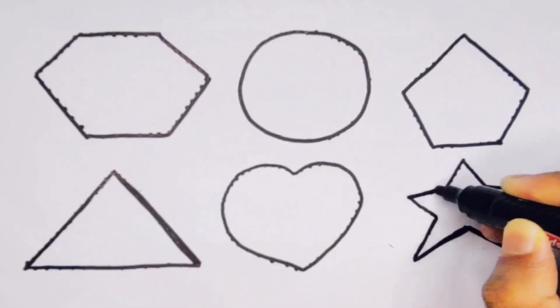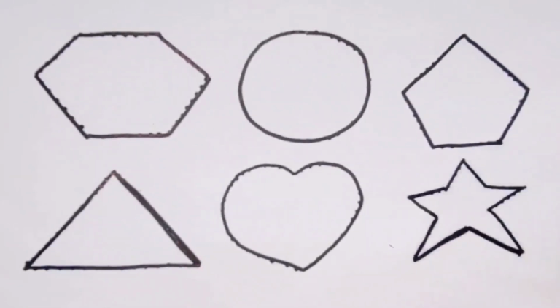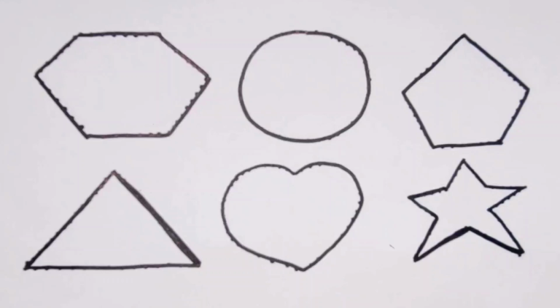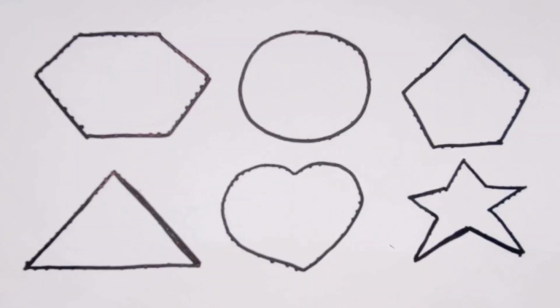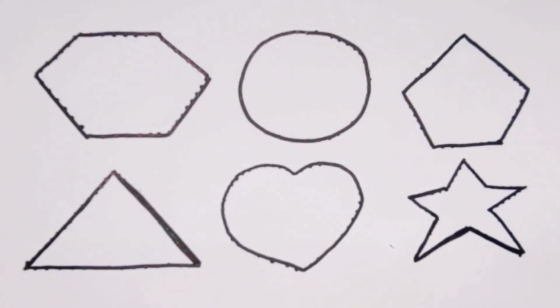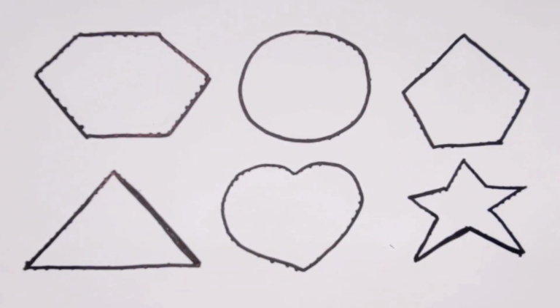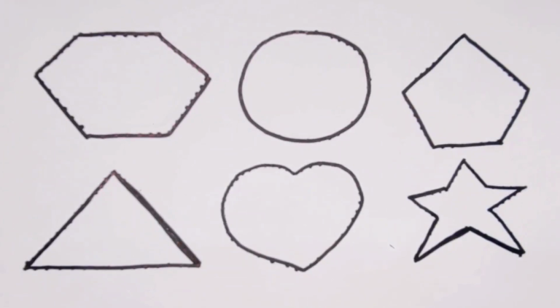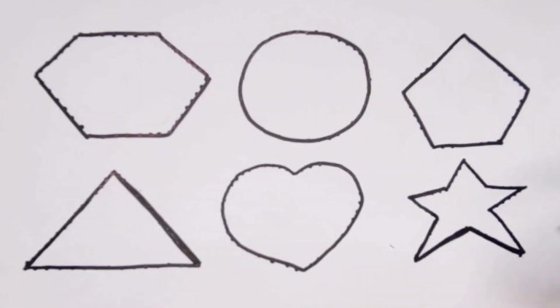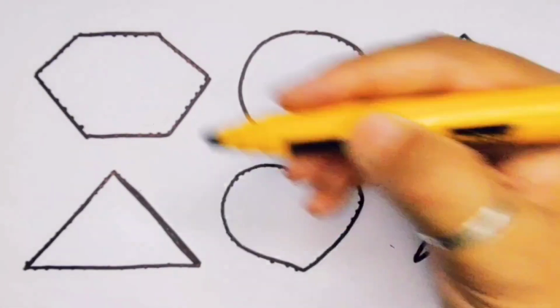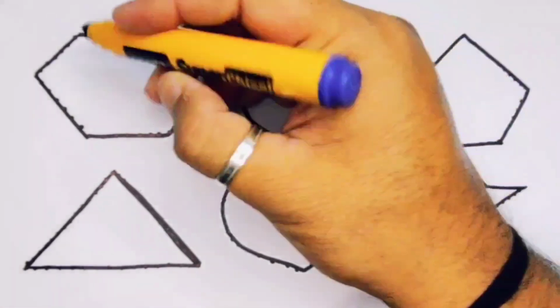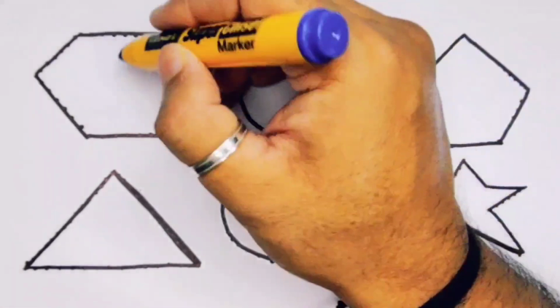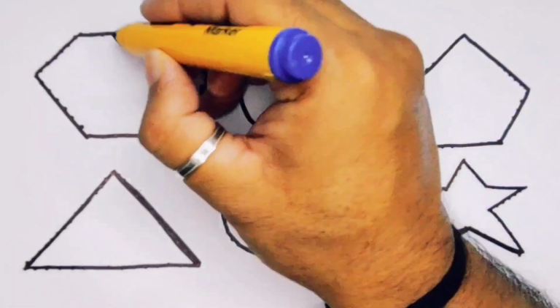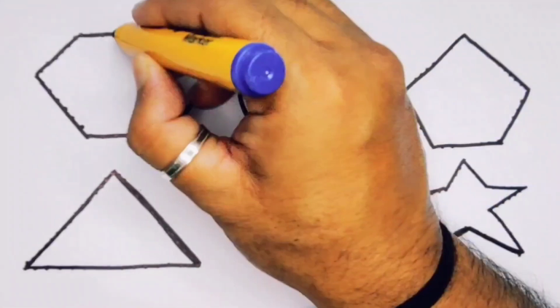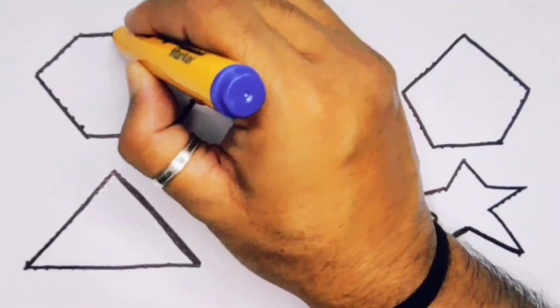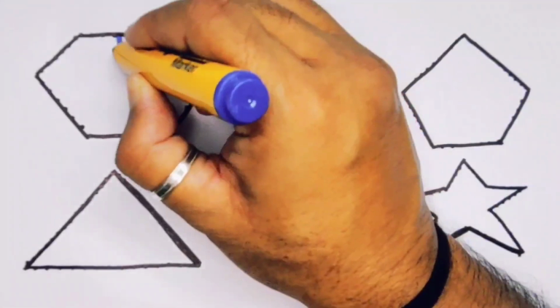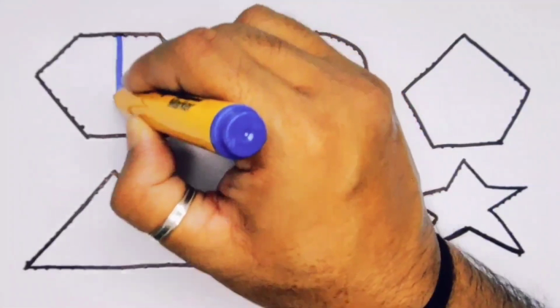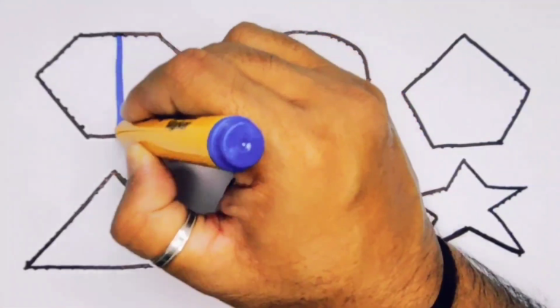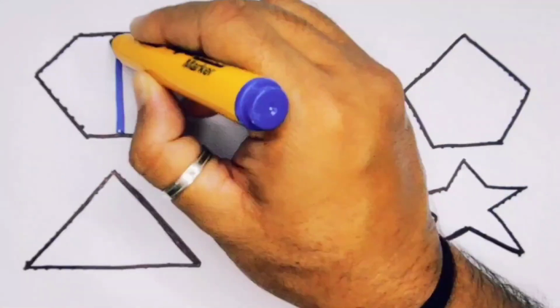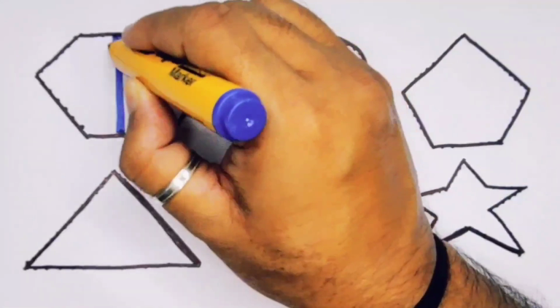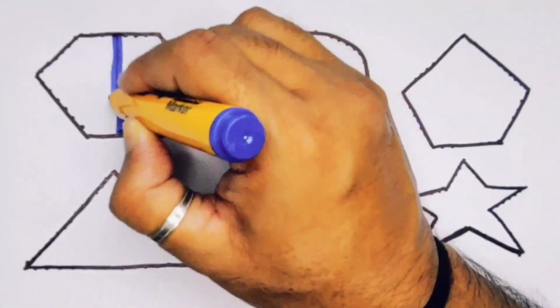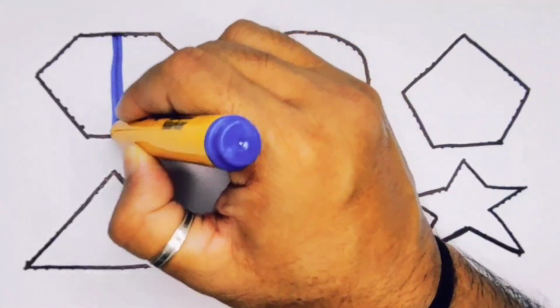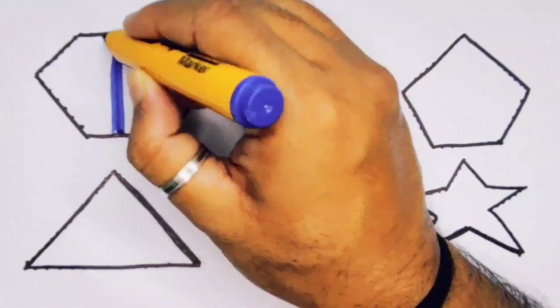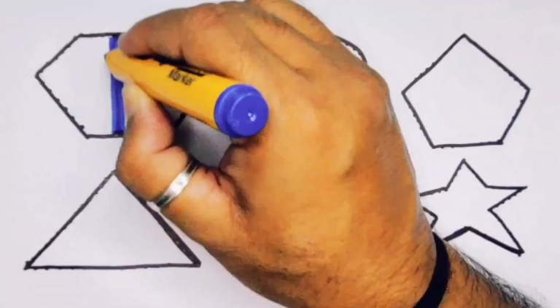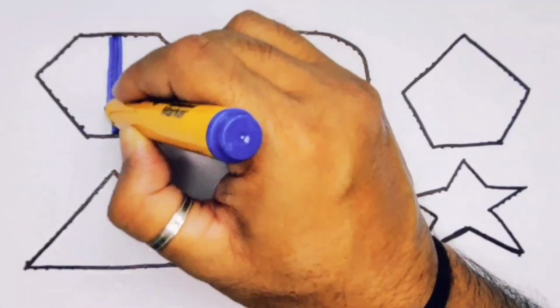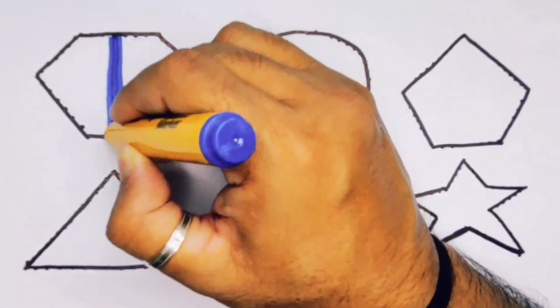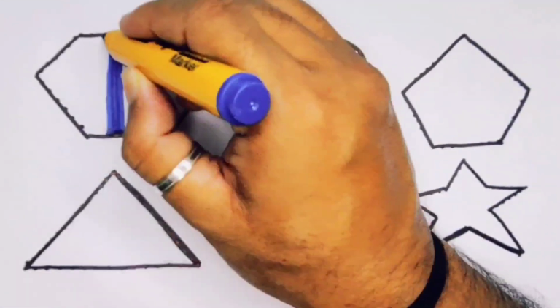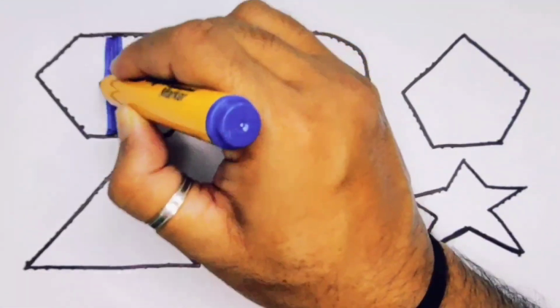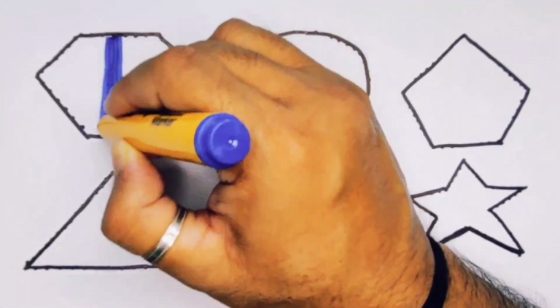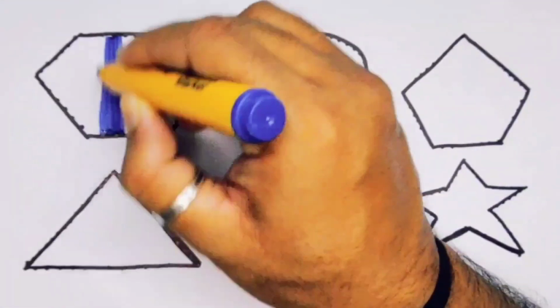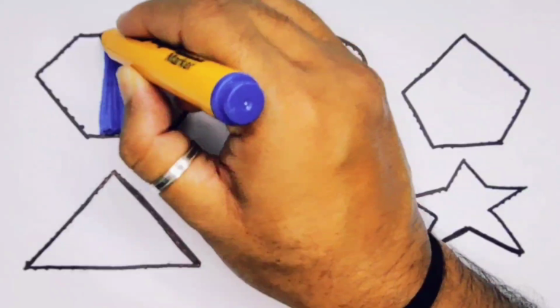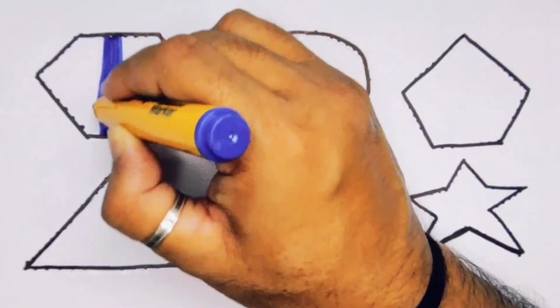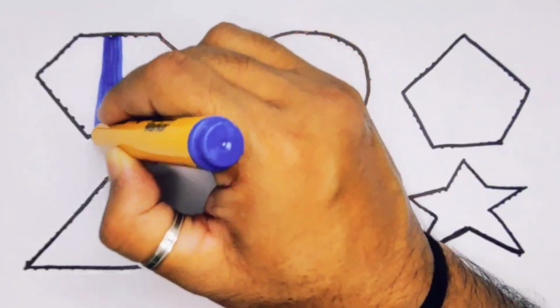Now put the colors. Blue color, hexagon.